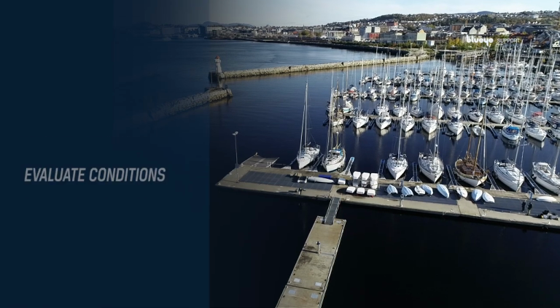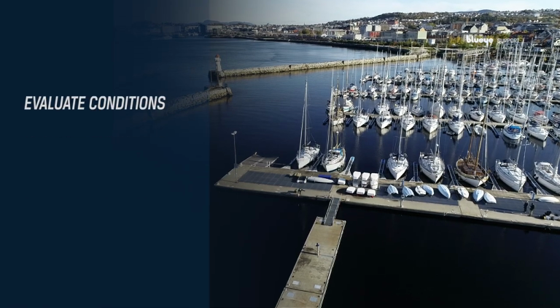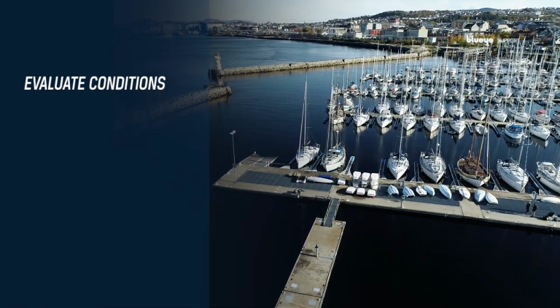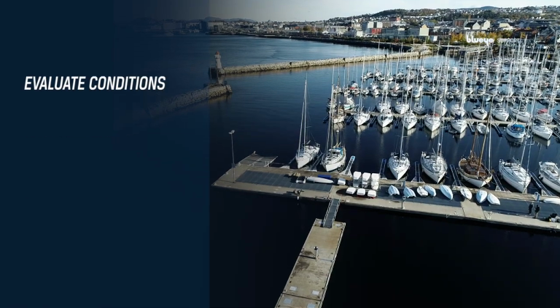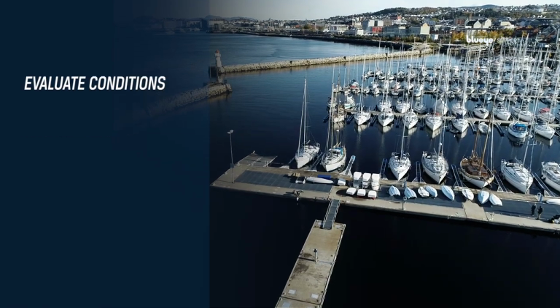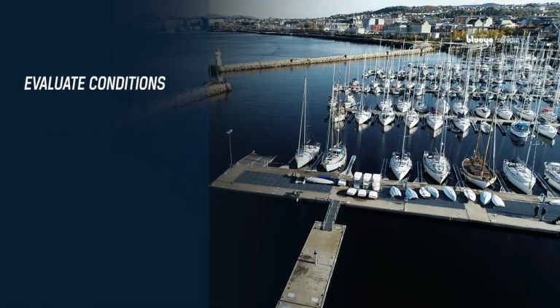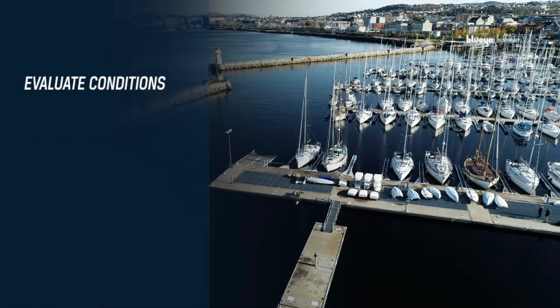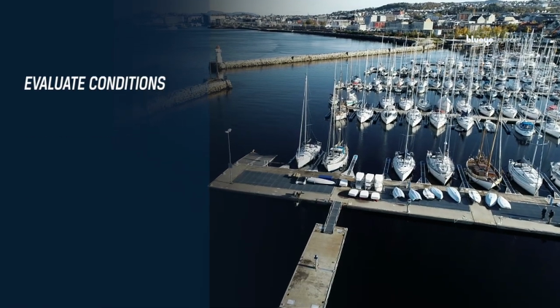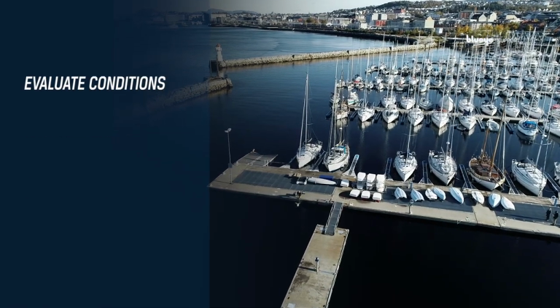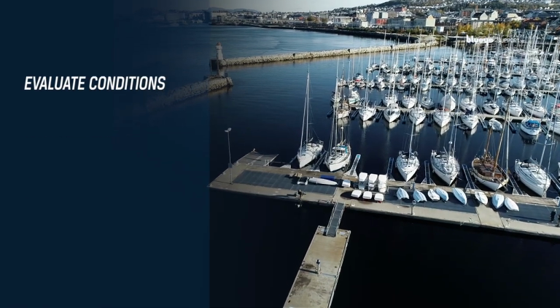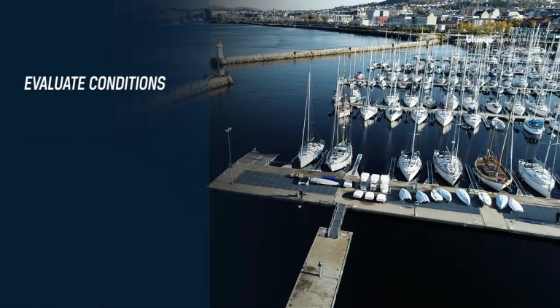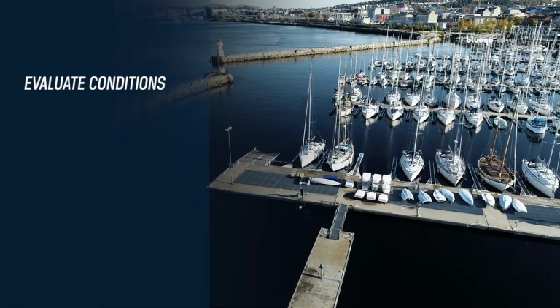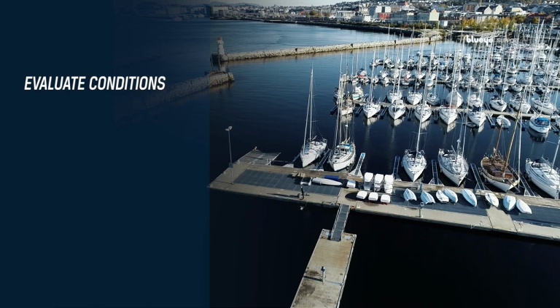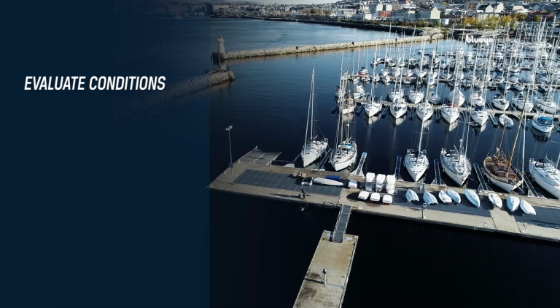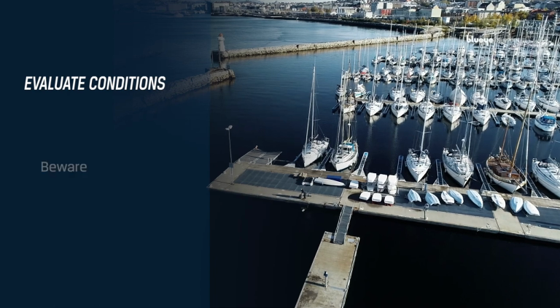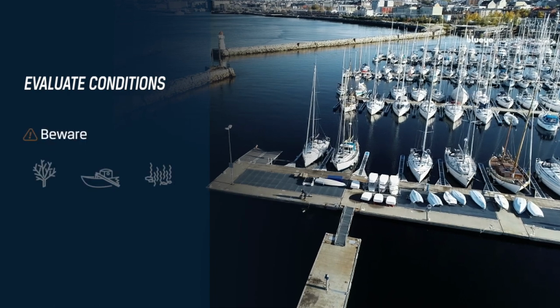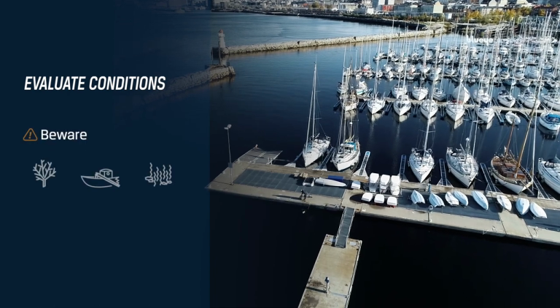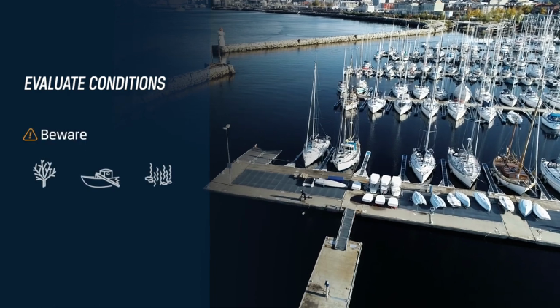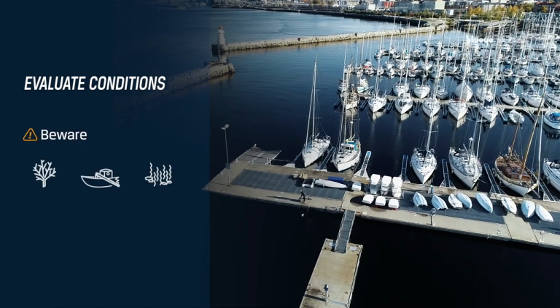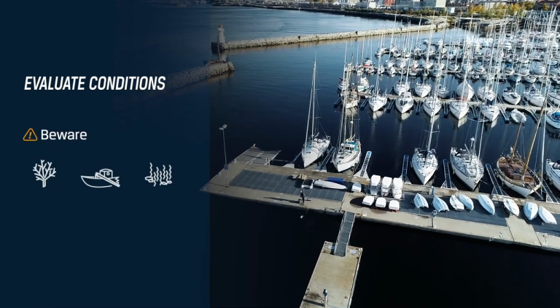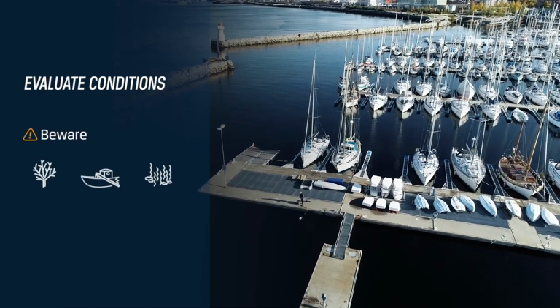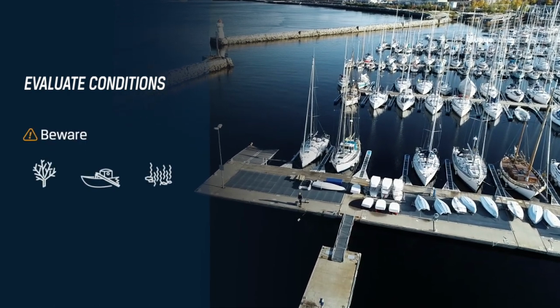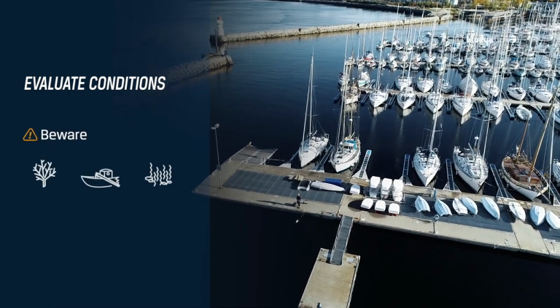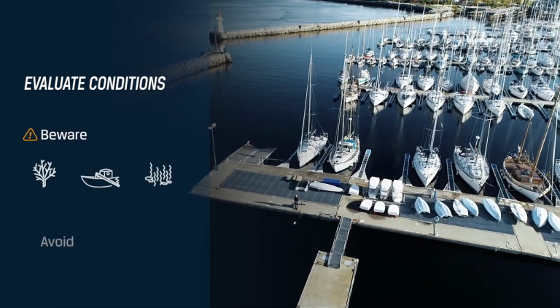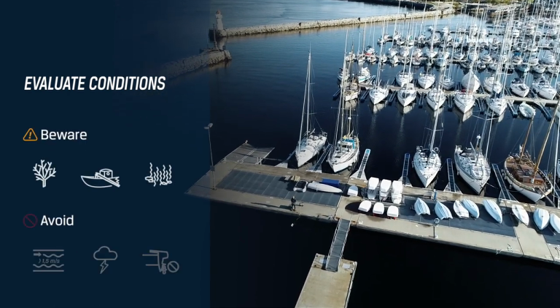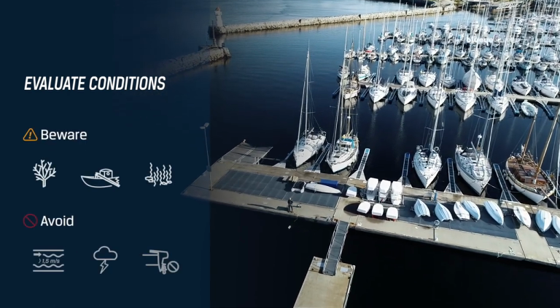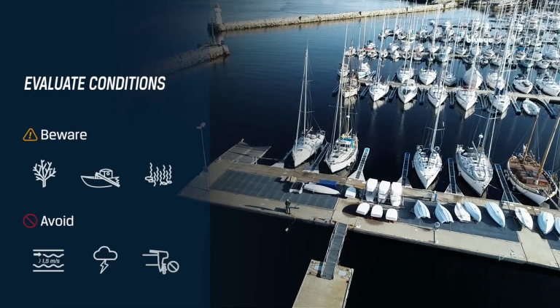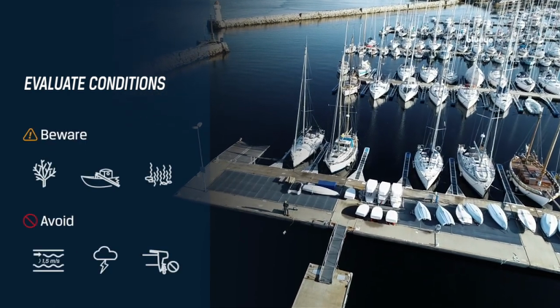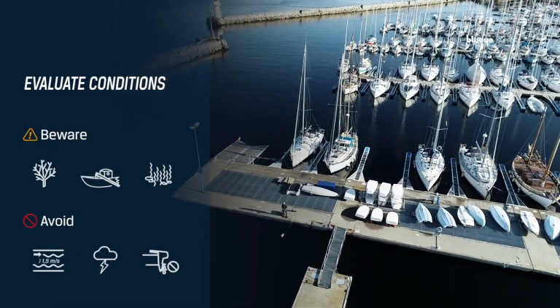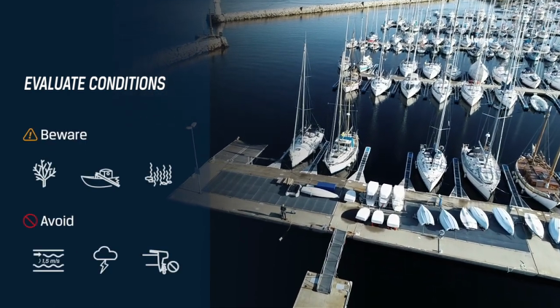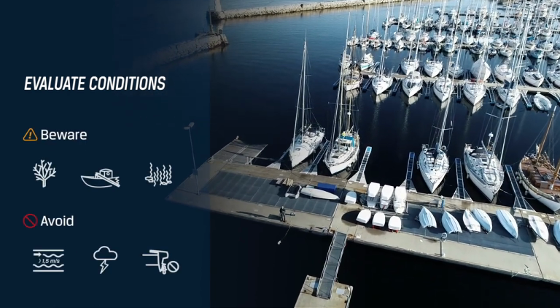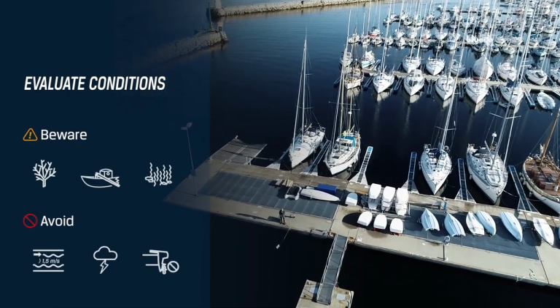Before diving, you should always evaluate the conditions on site. Beware of corals and structures, and avoid diving during great currents or thunderstorms.